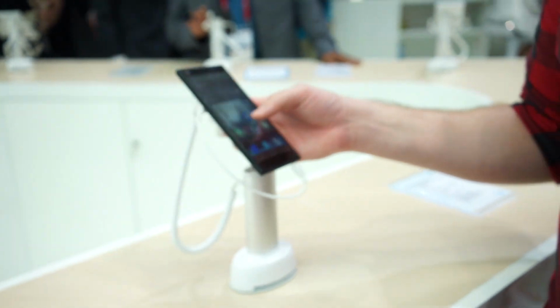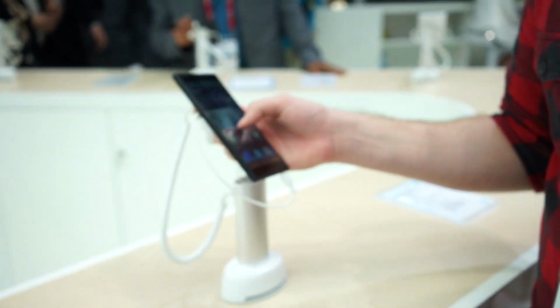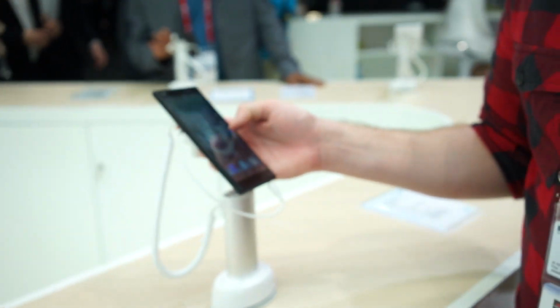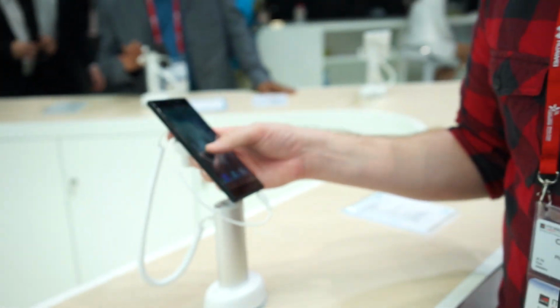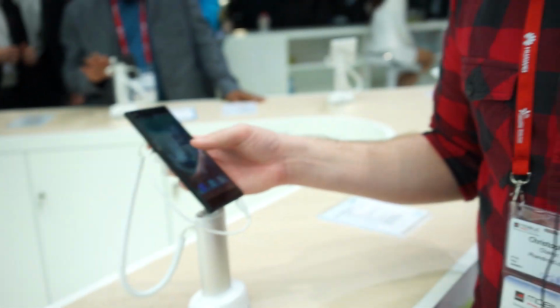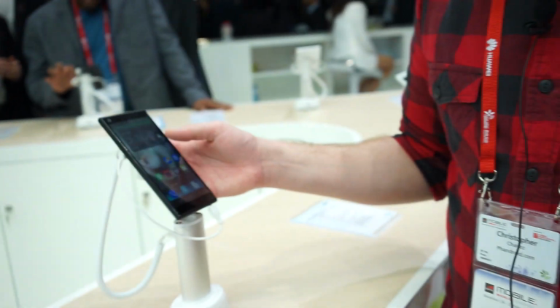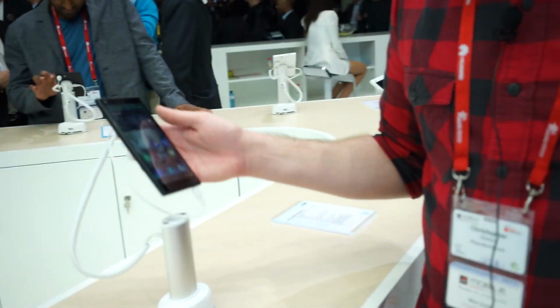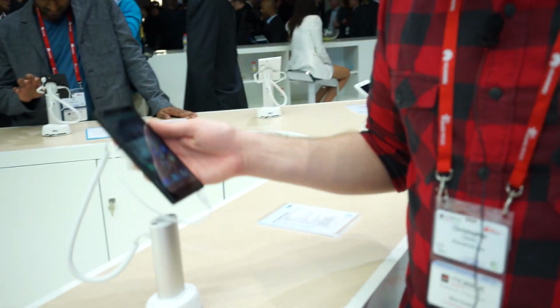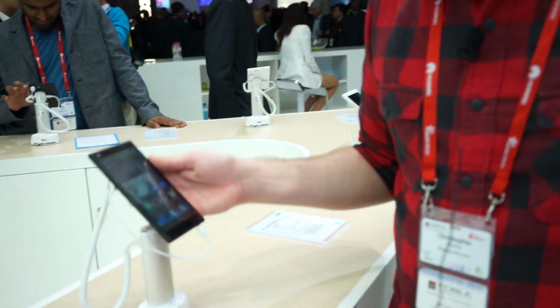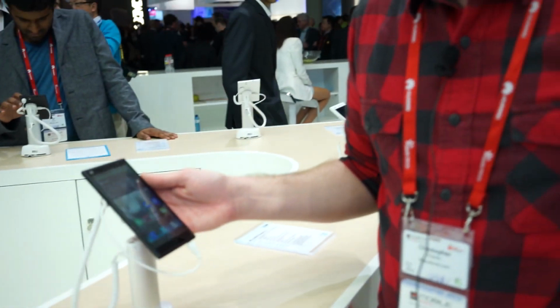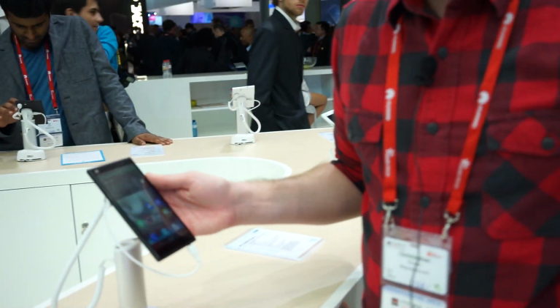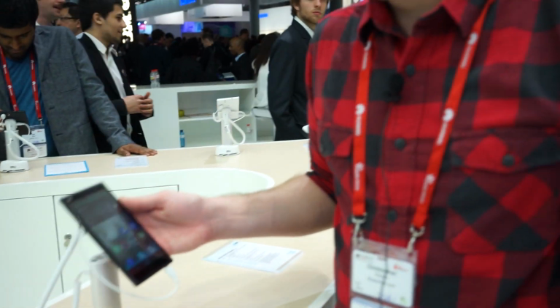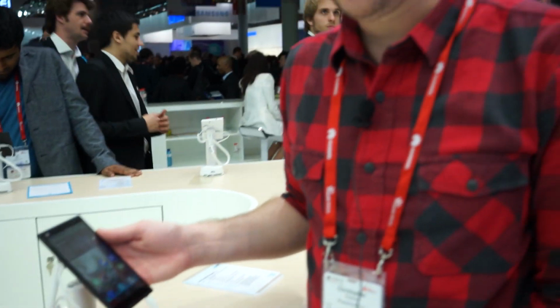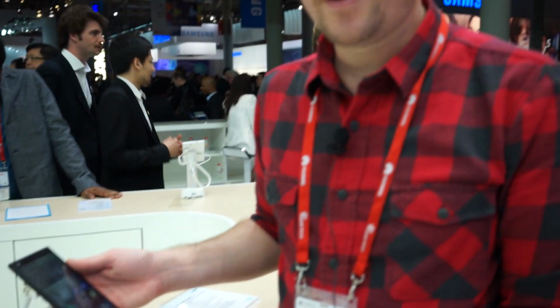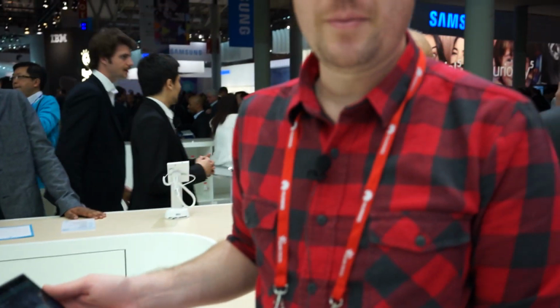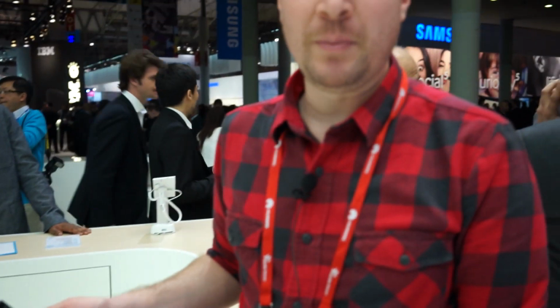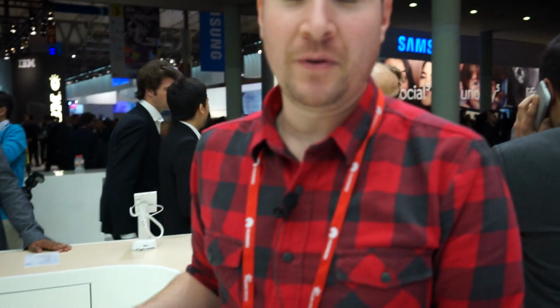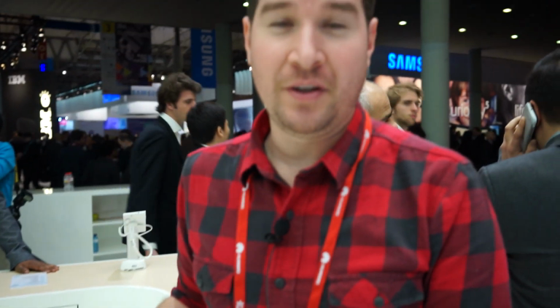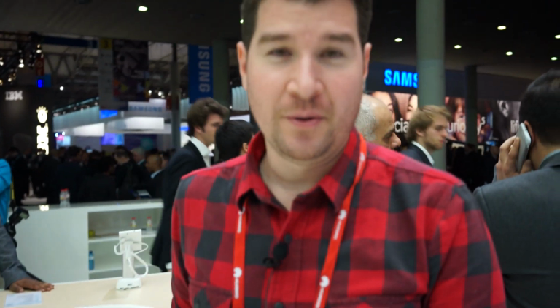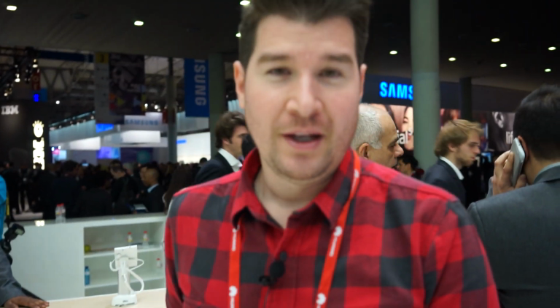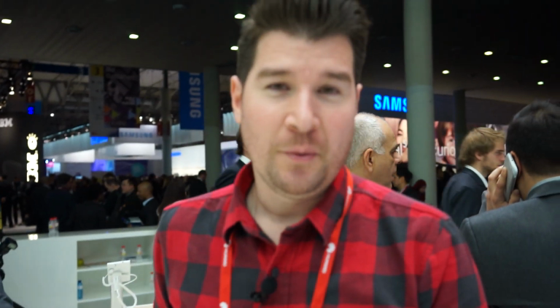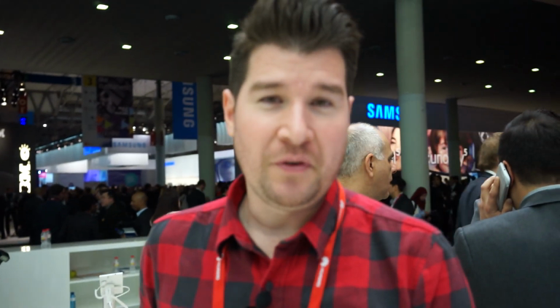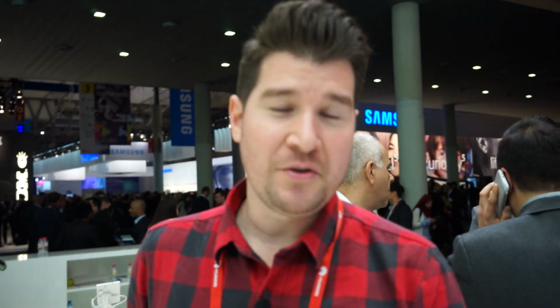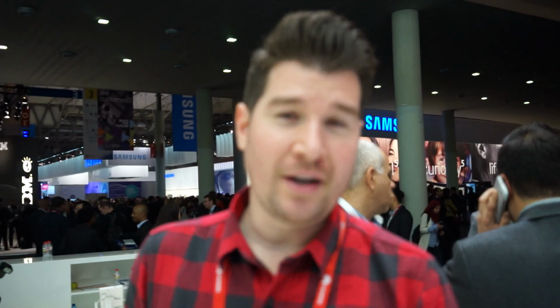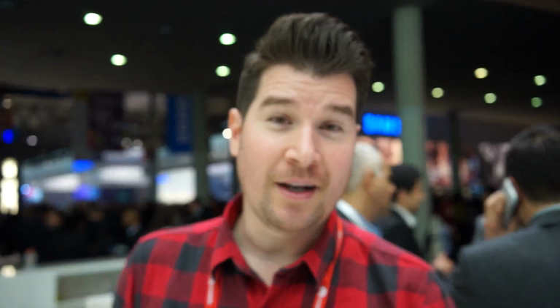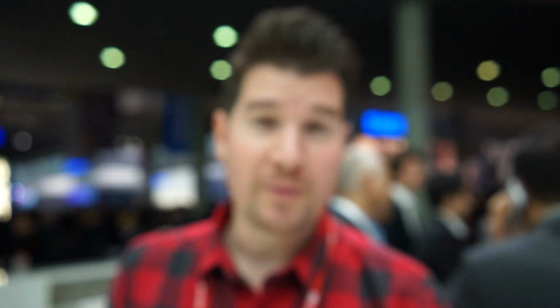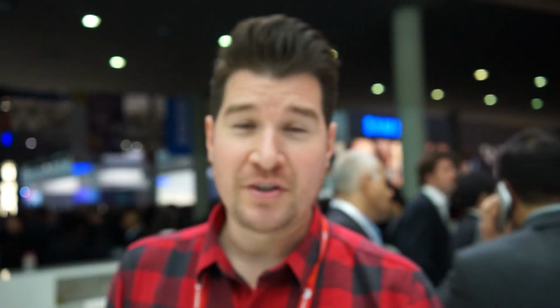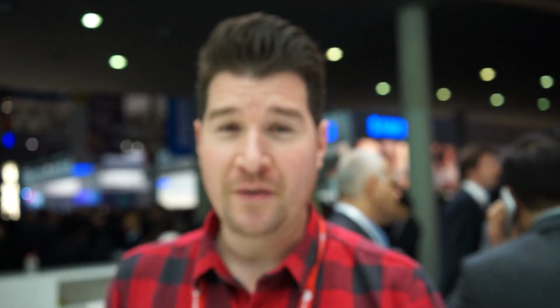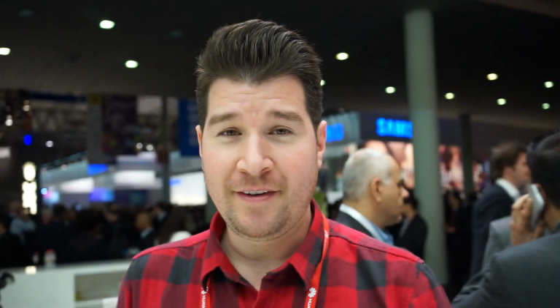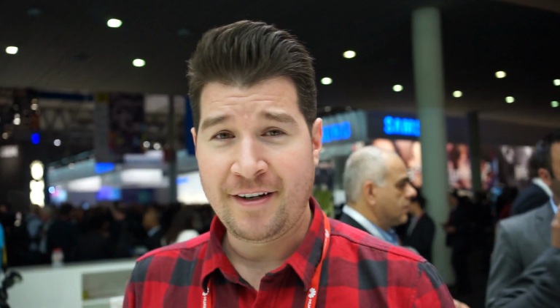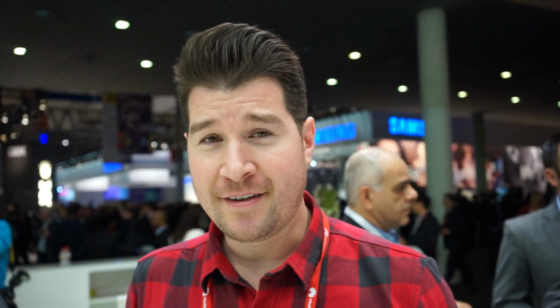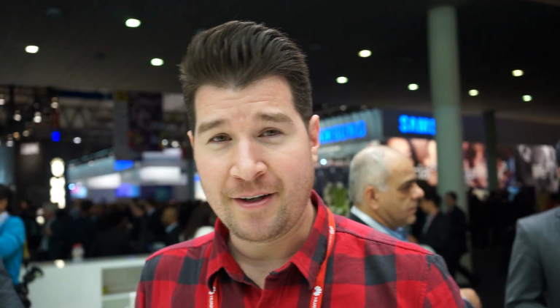So that's just a quick look at the Grand Memo 2. I'm Chris Chavez — see you next time.